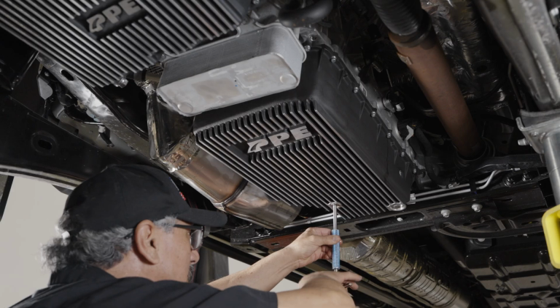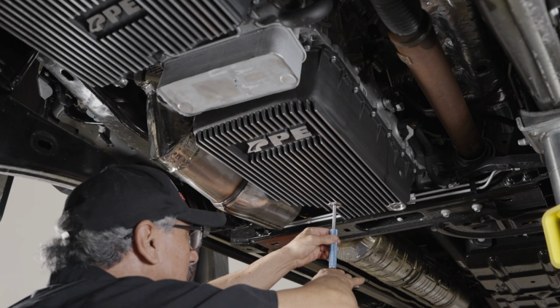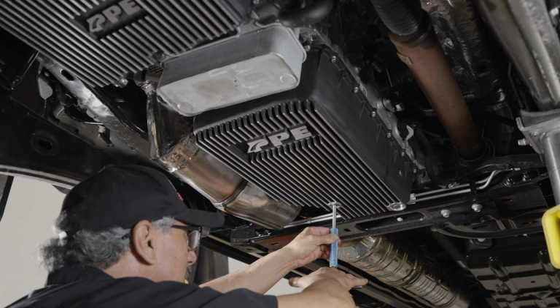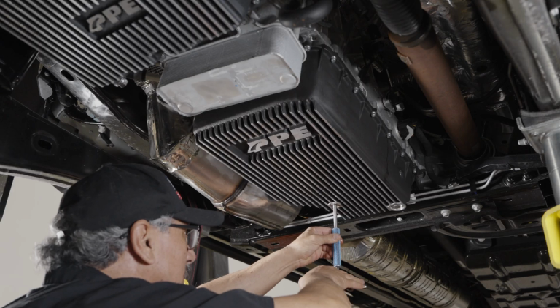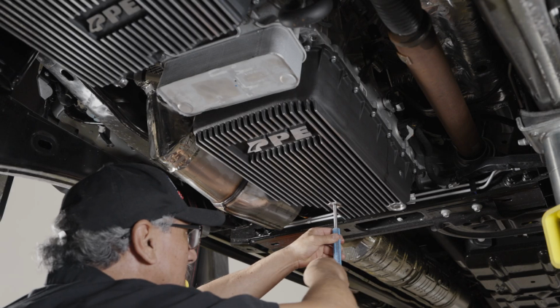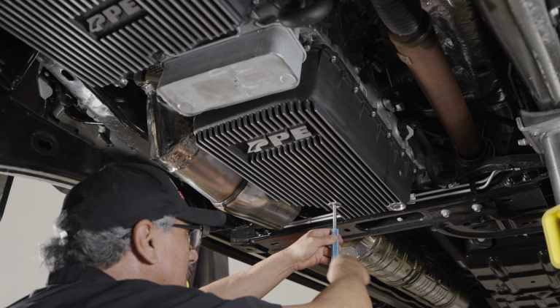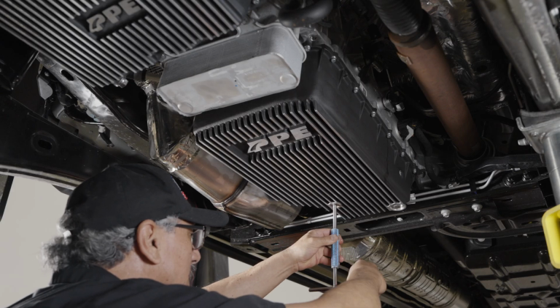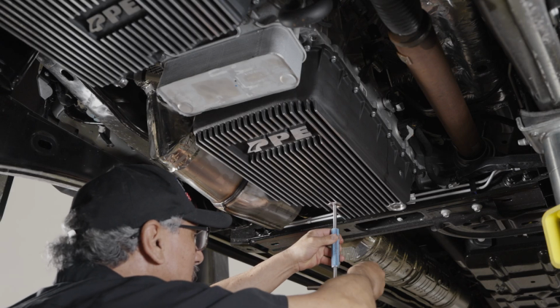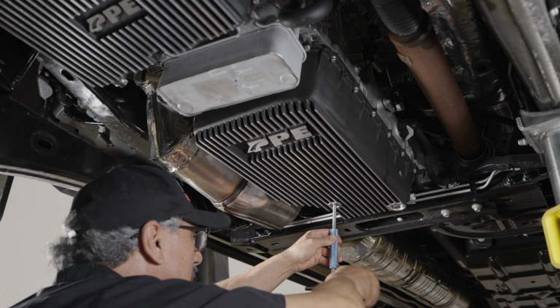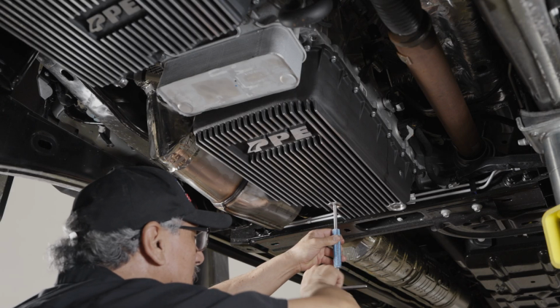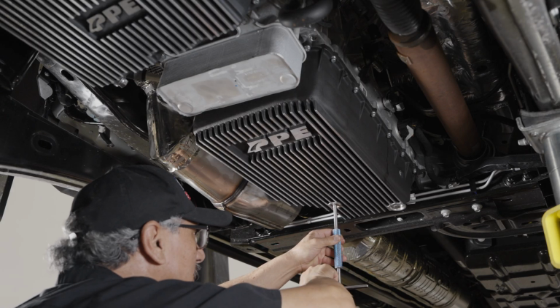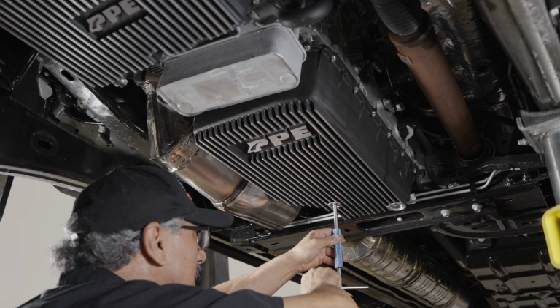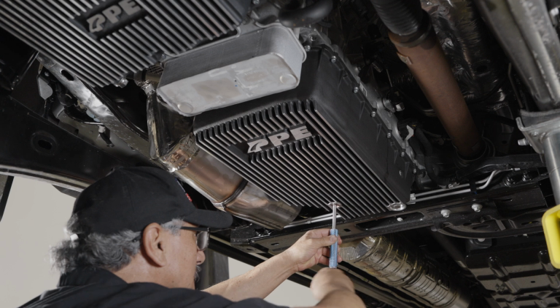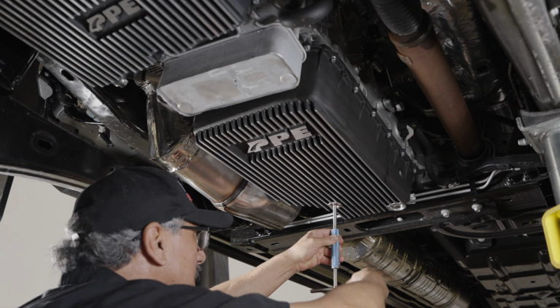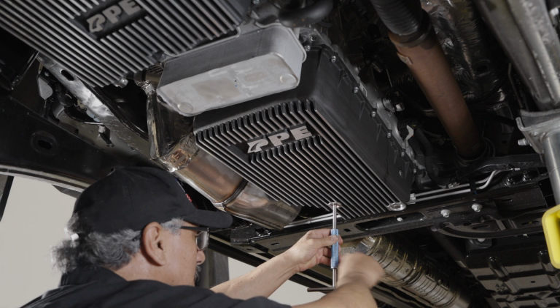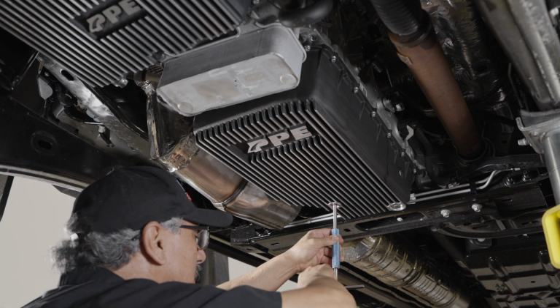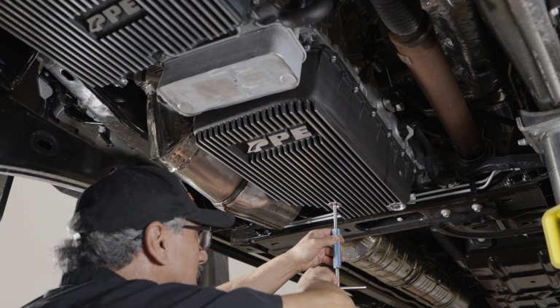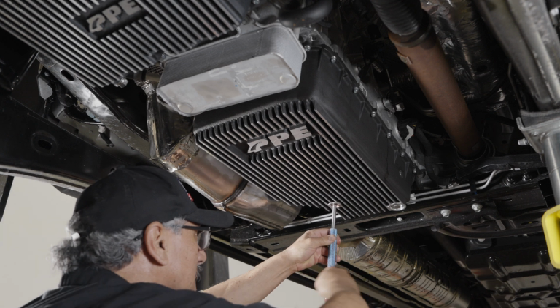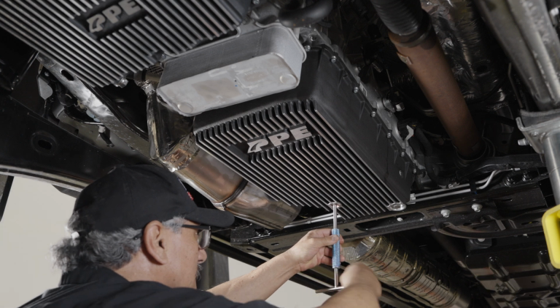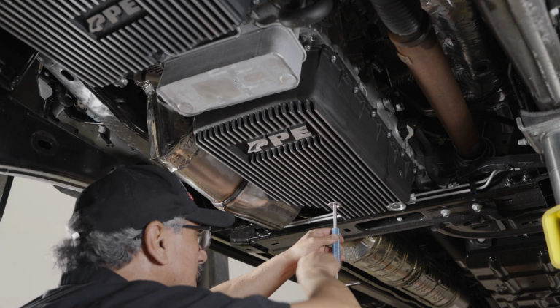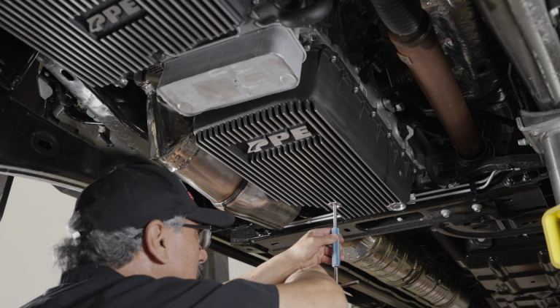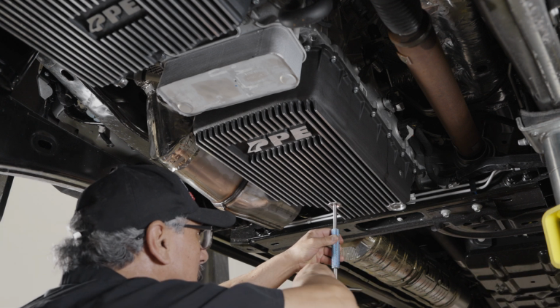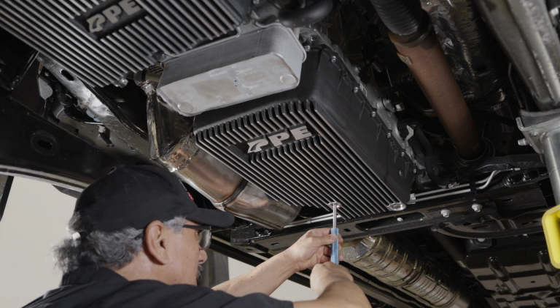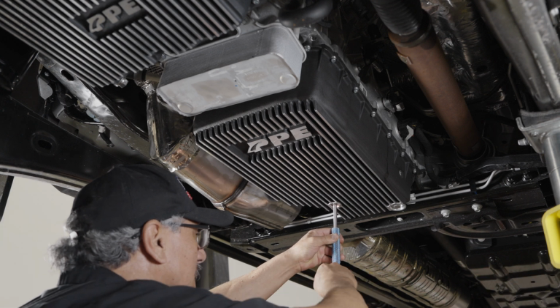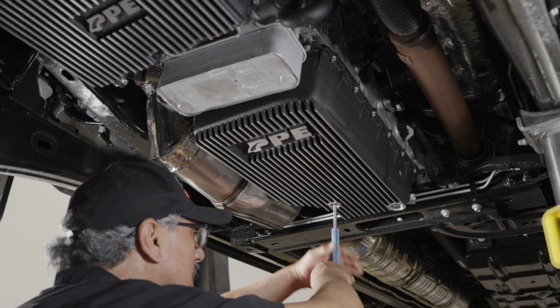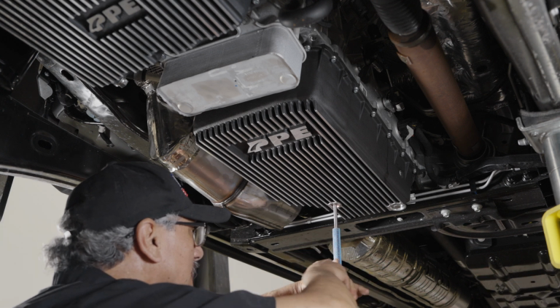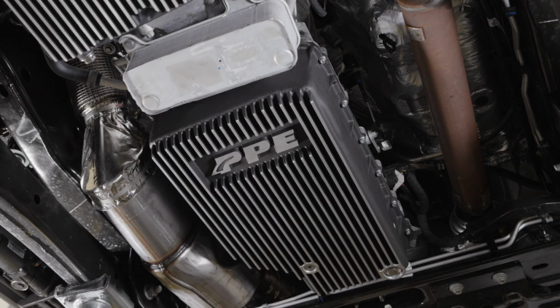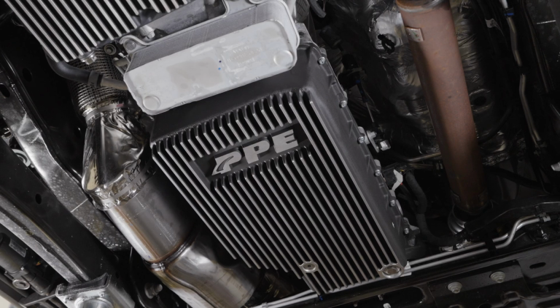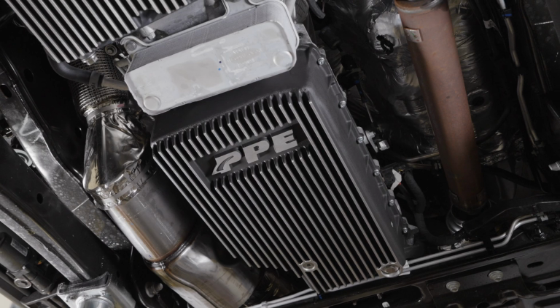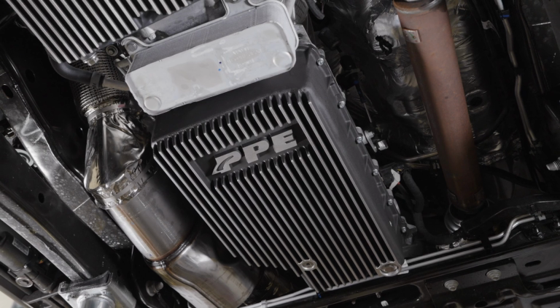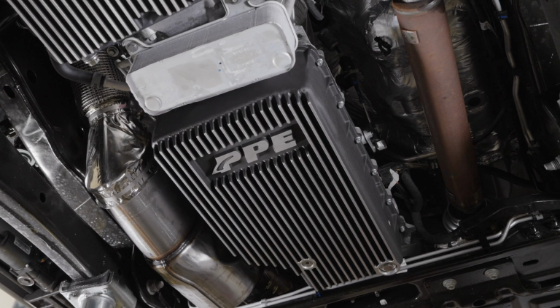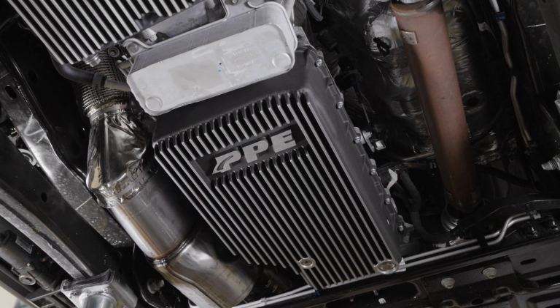Reinstall the fill plug to eight pound feet. Installation complete.